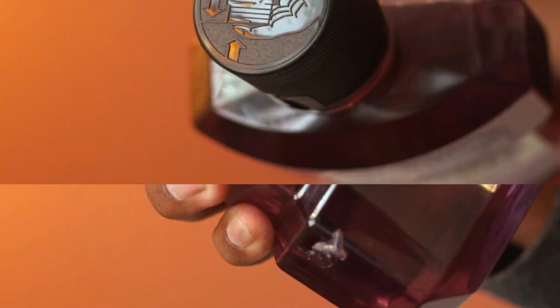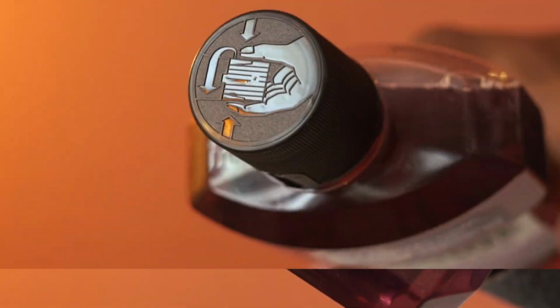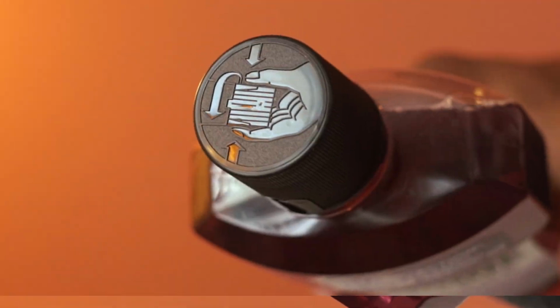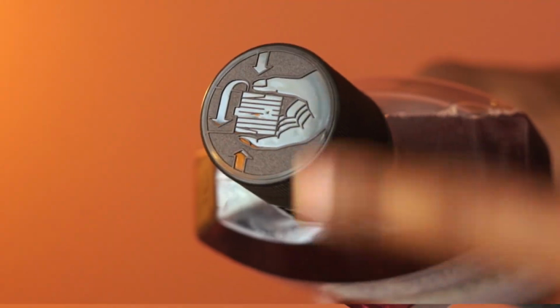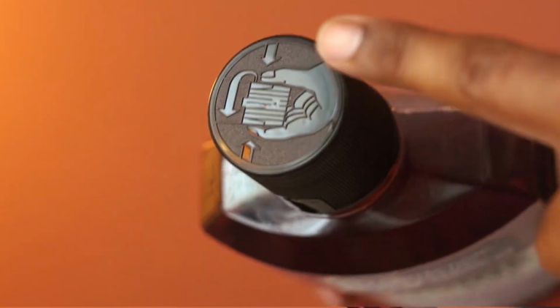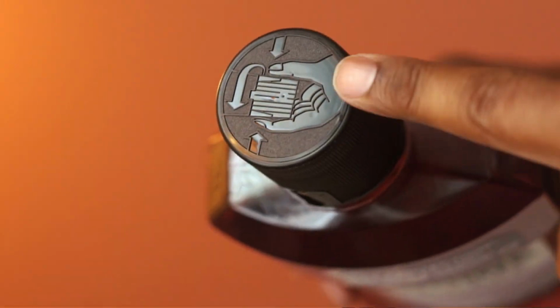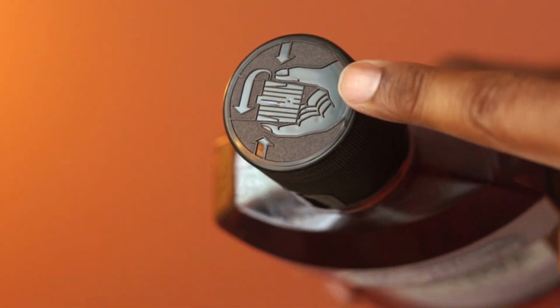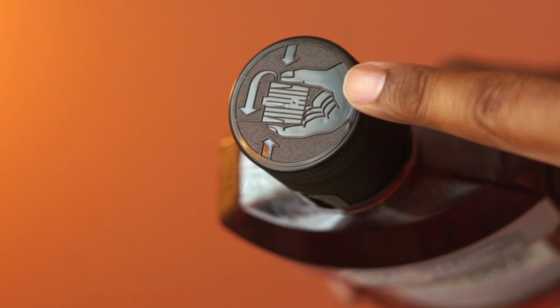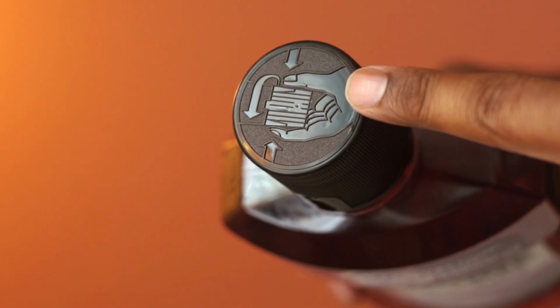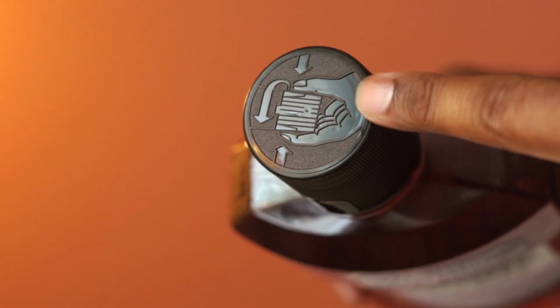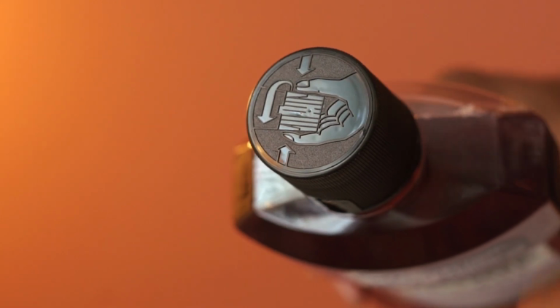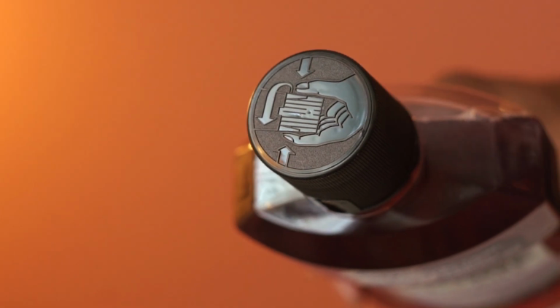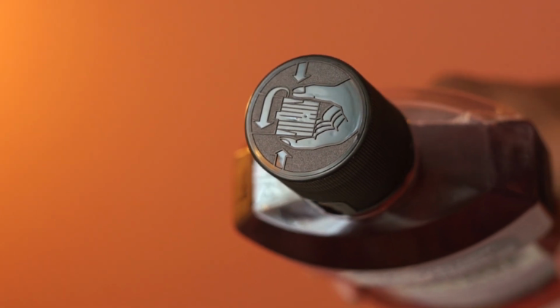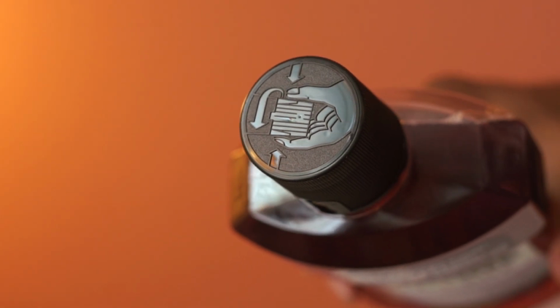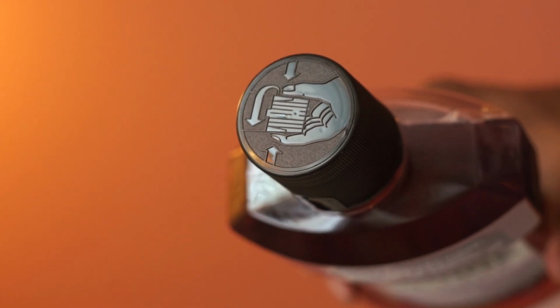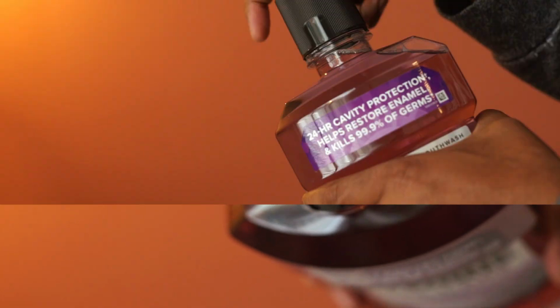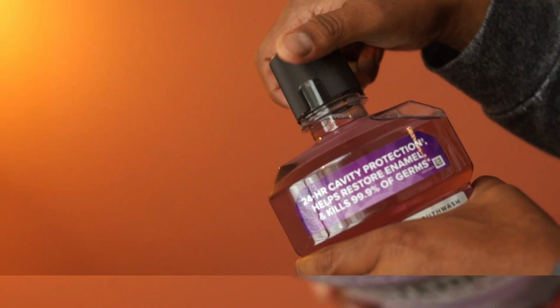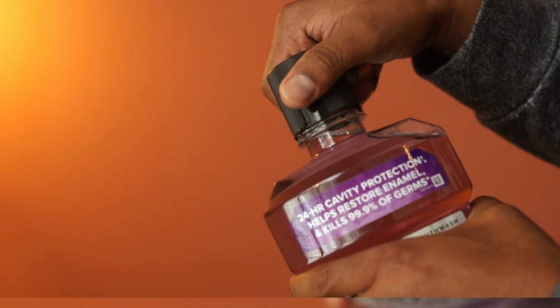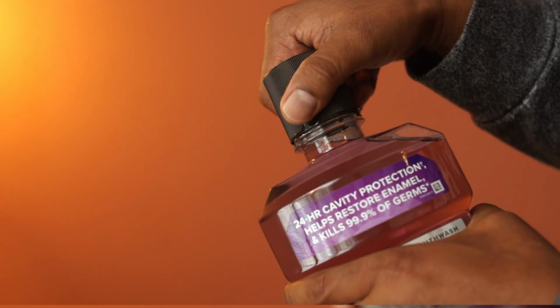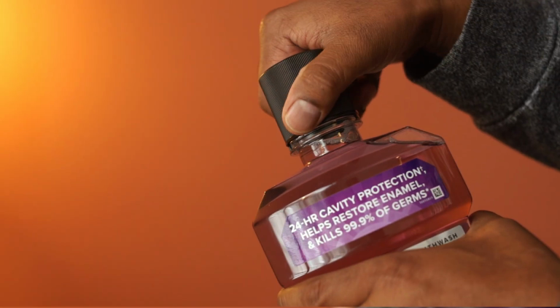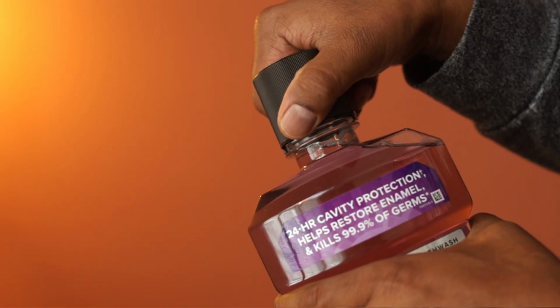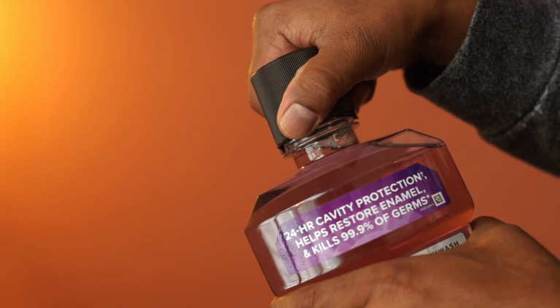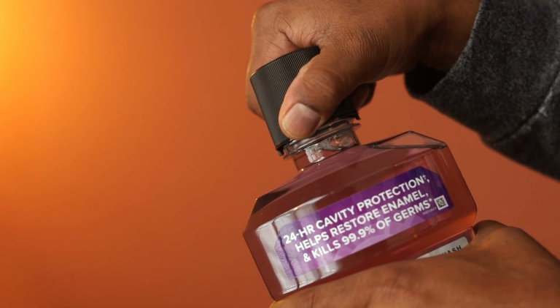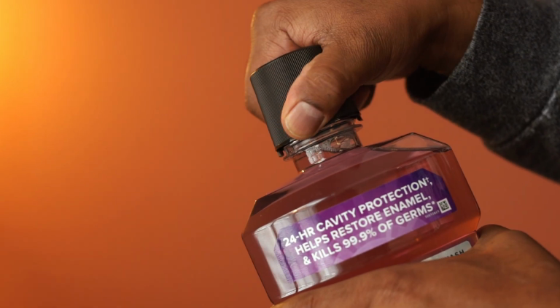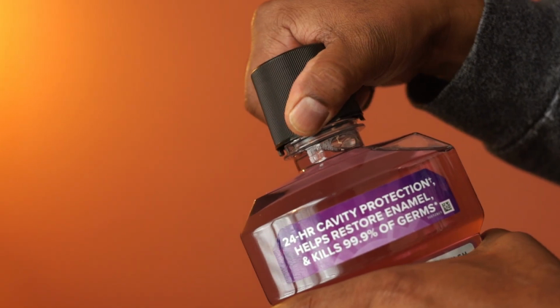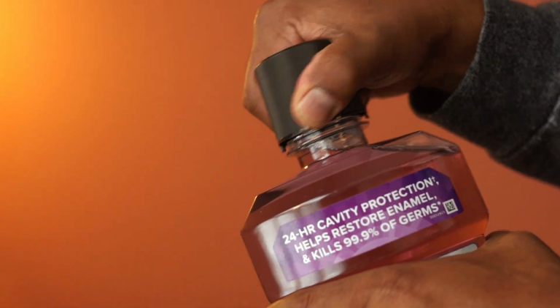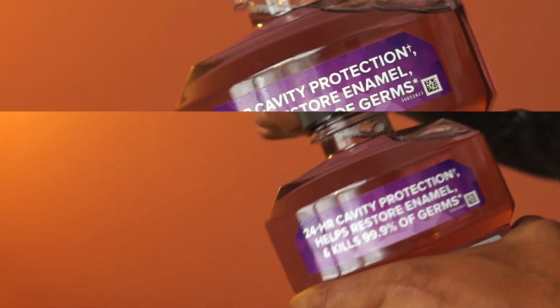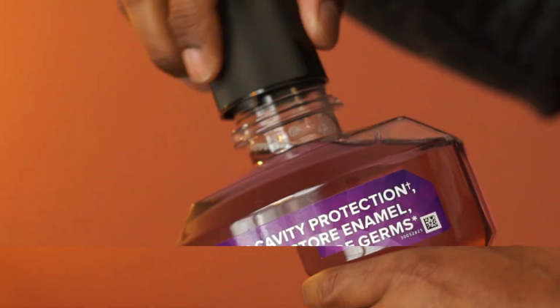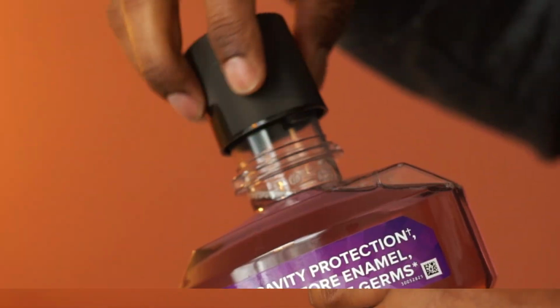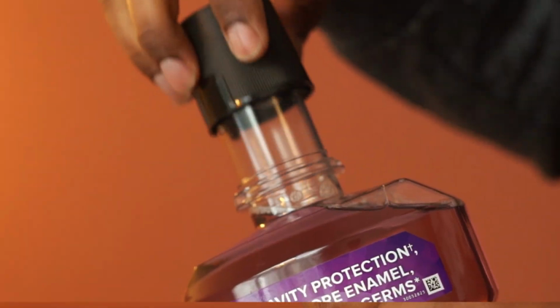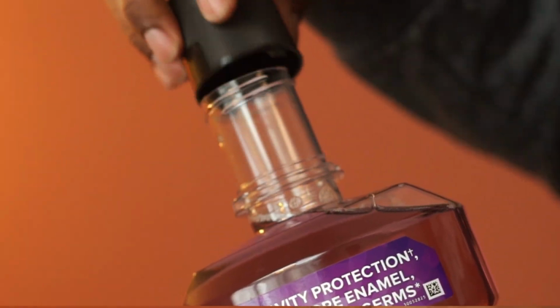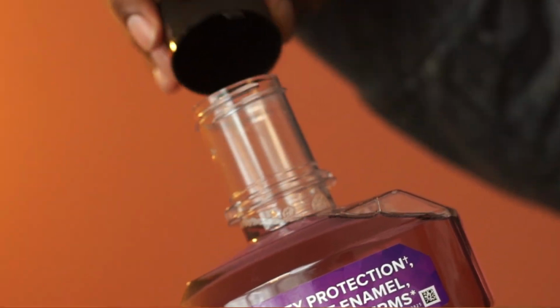This cap is securely locked. Simply press here and turn to open the cap.